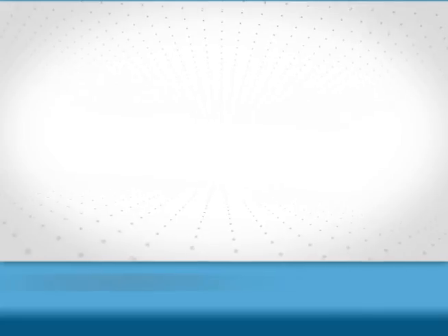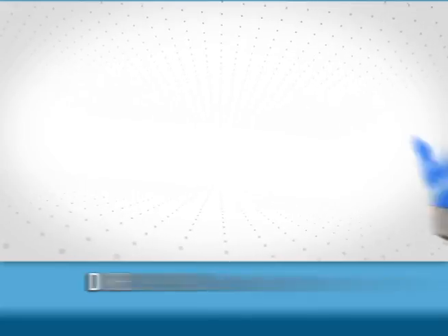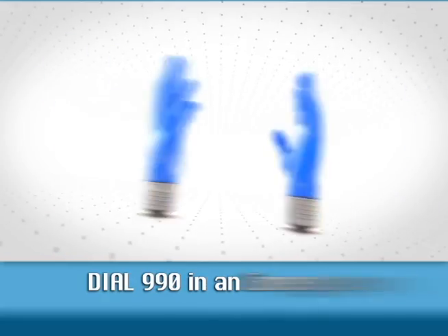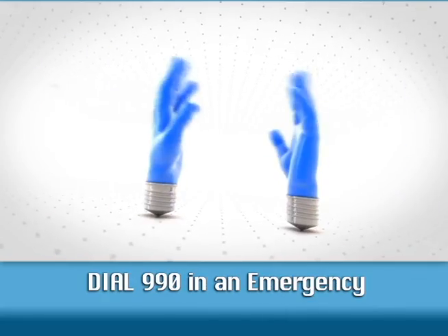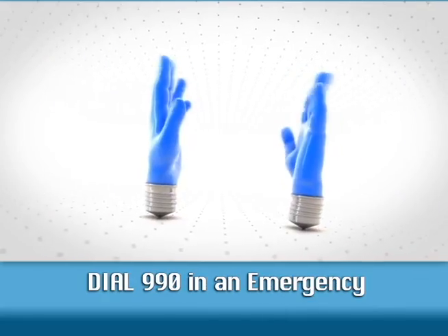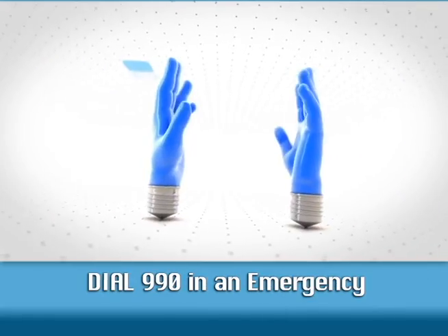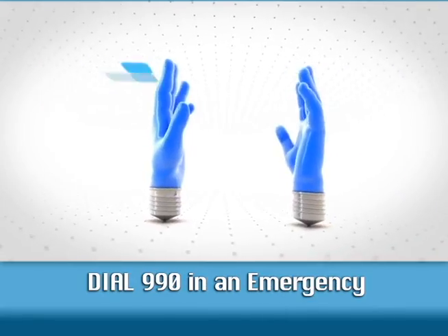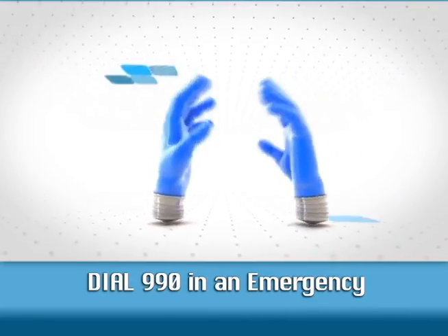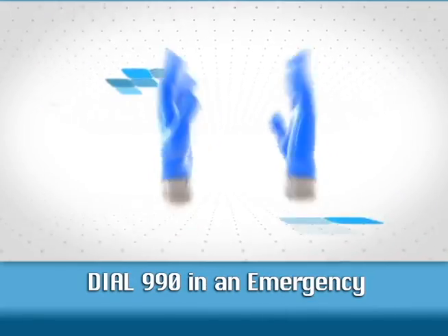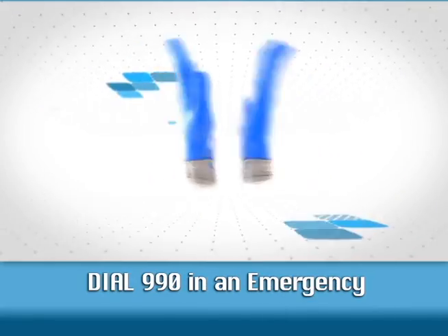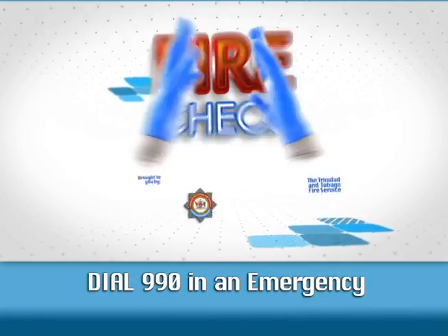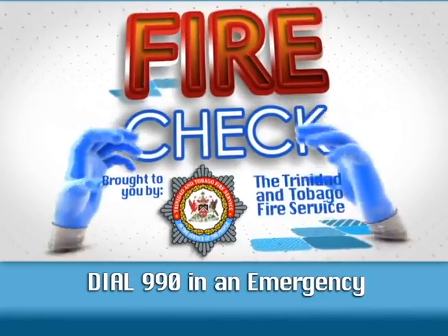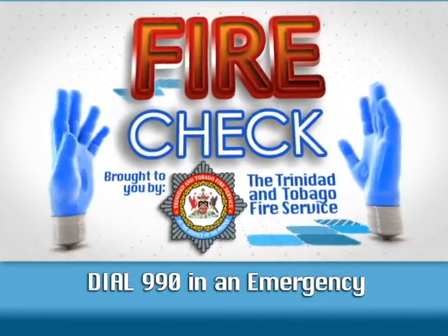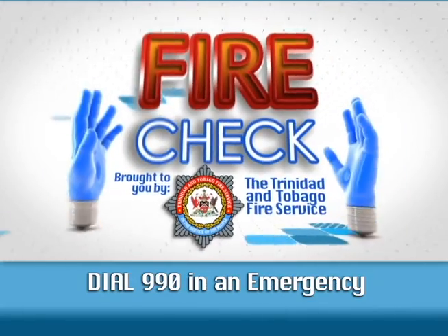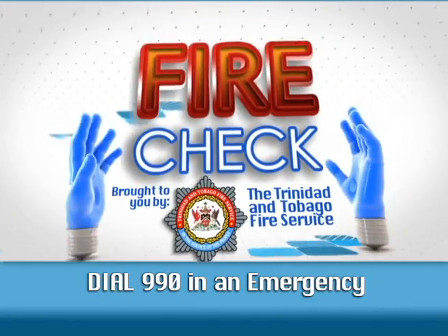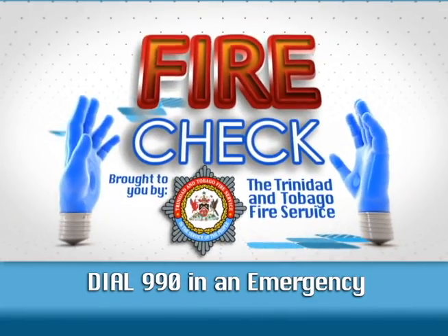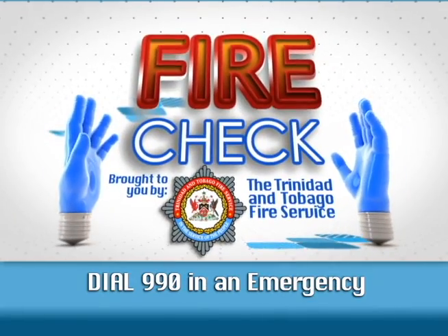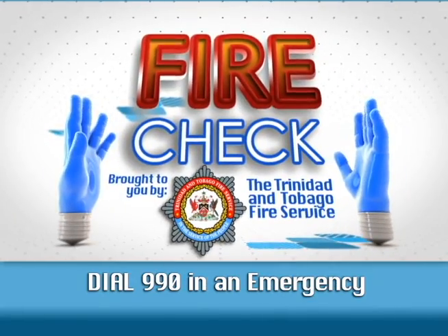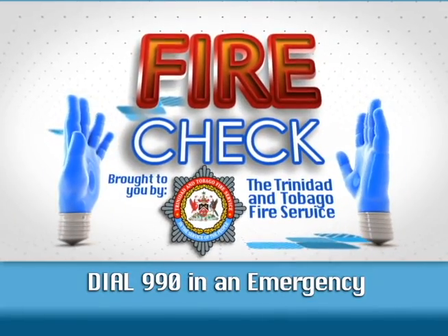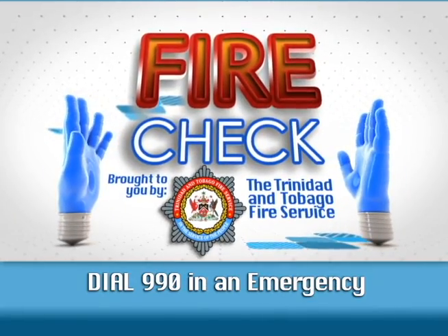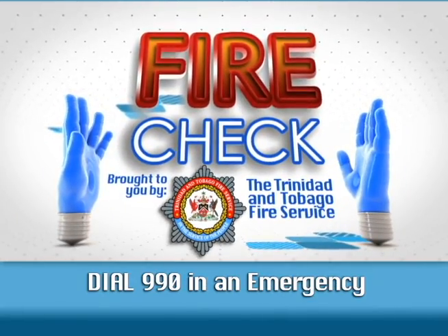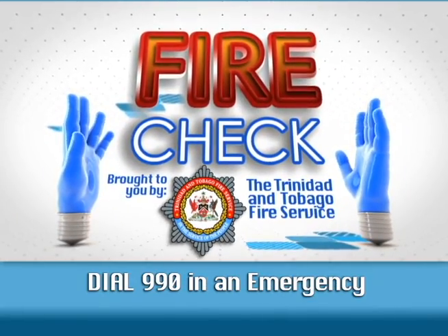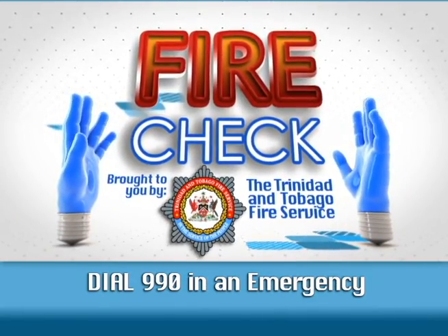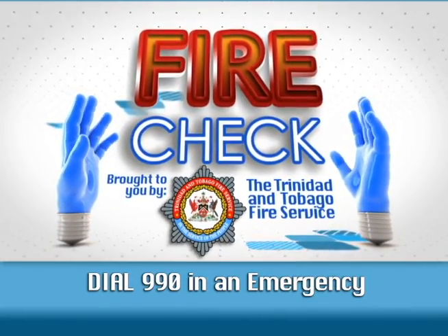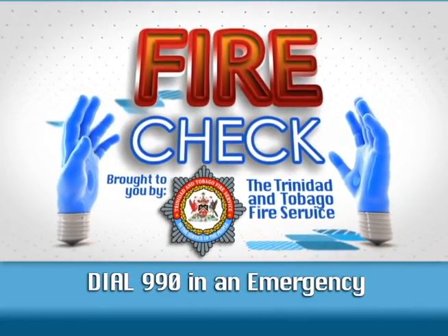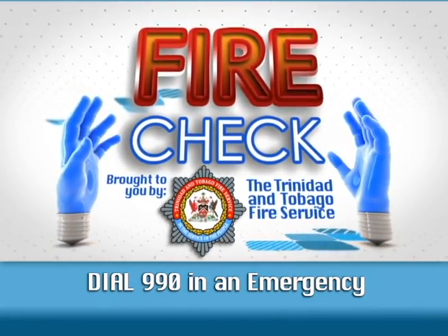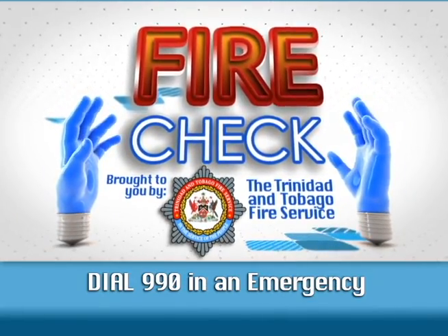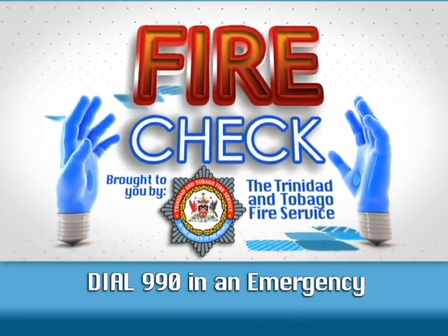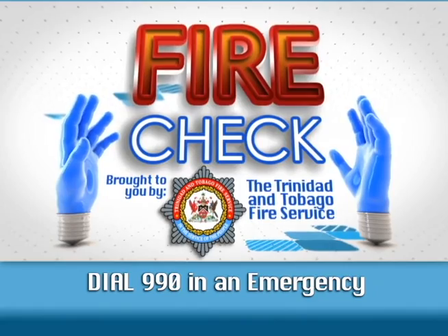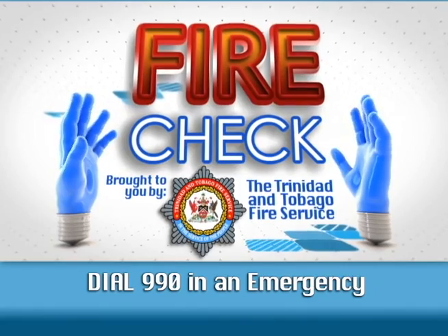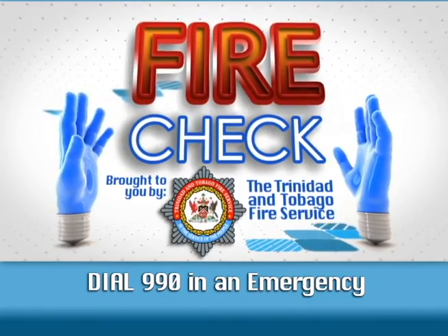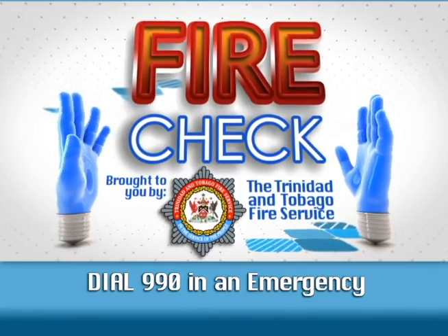And now, another Fire Check, brought to you by the Trinidad and Tobago Fire Service.